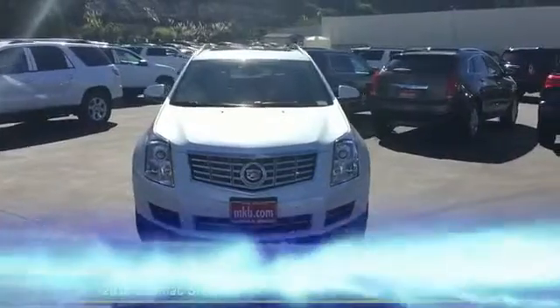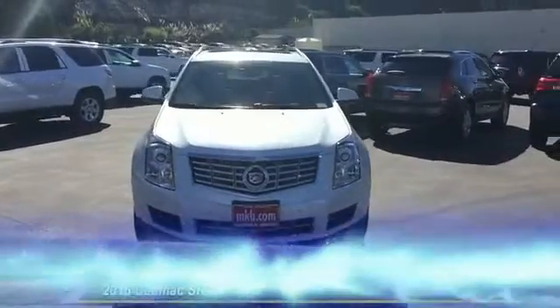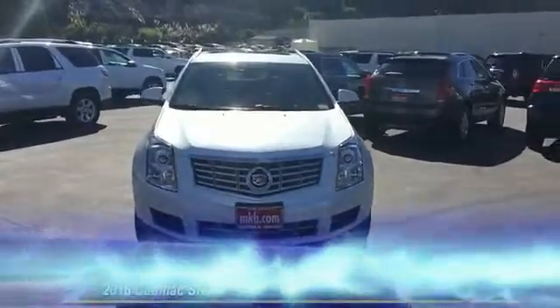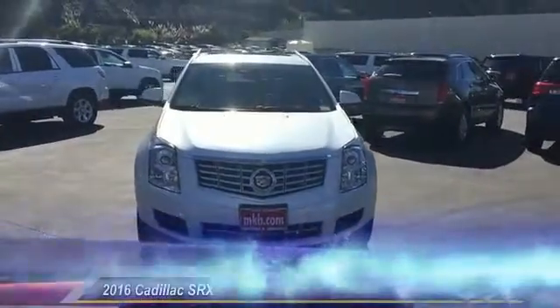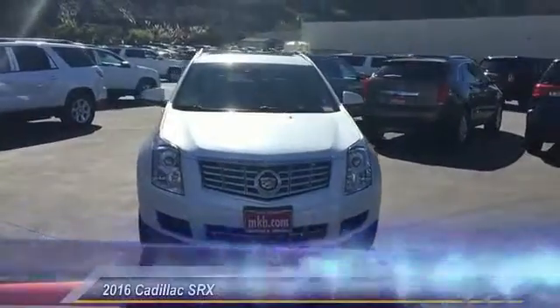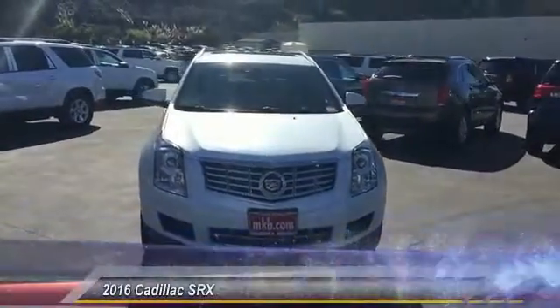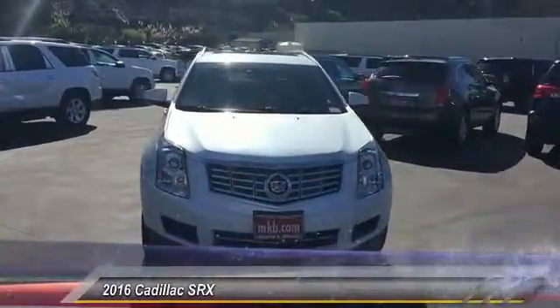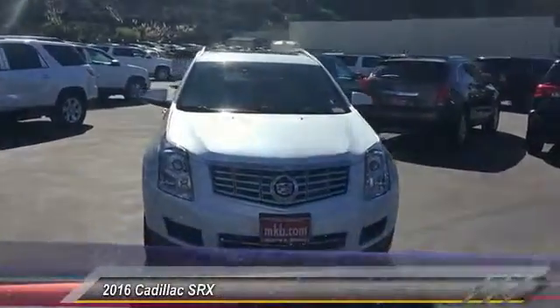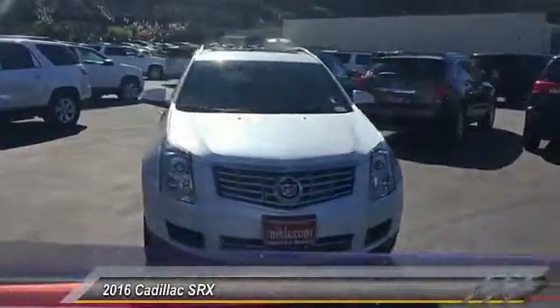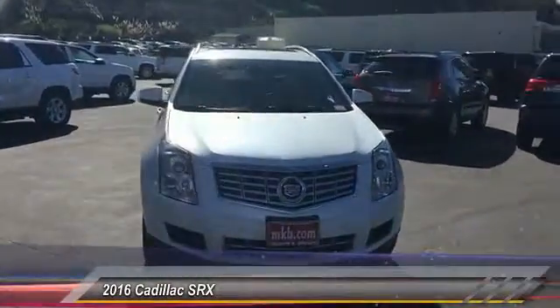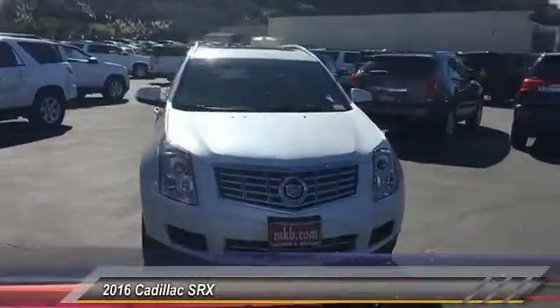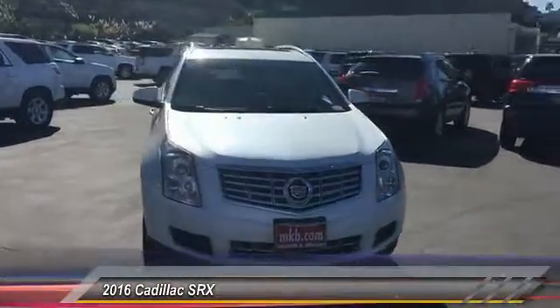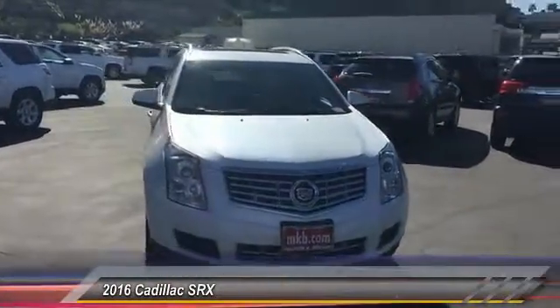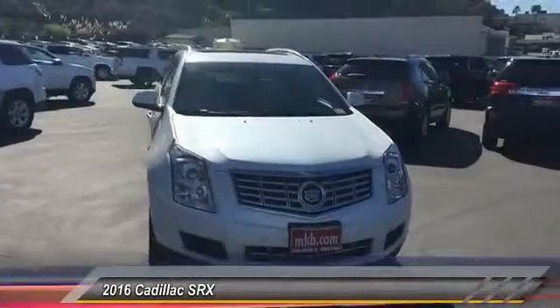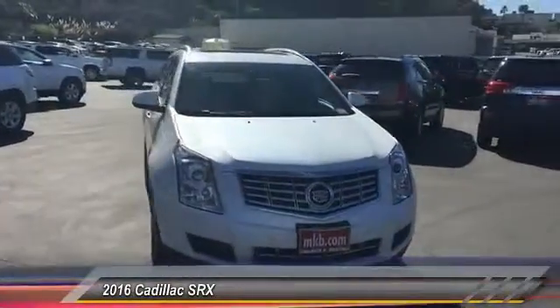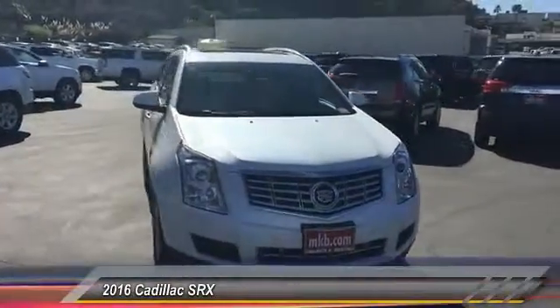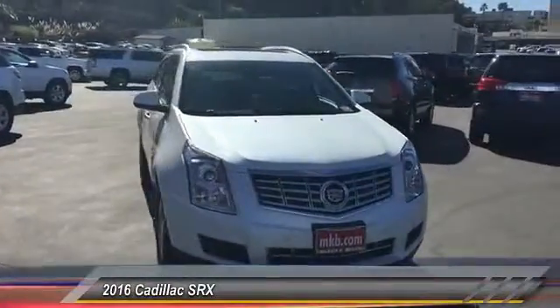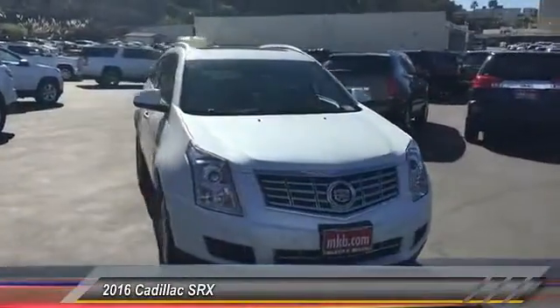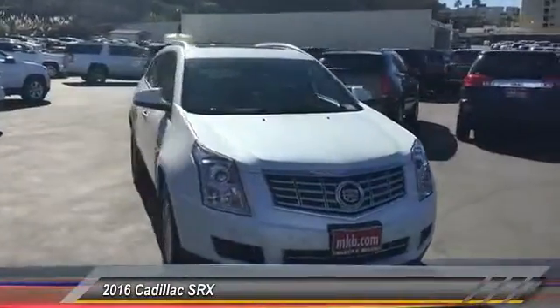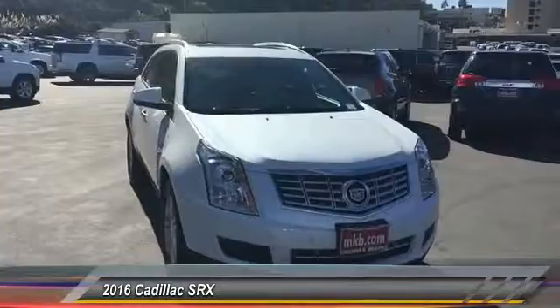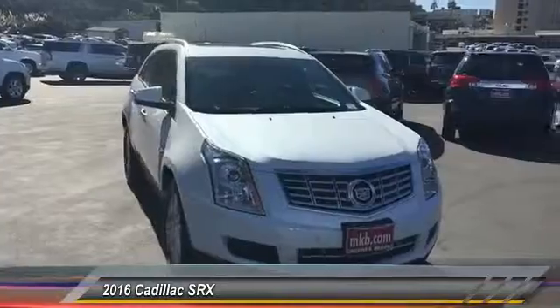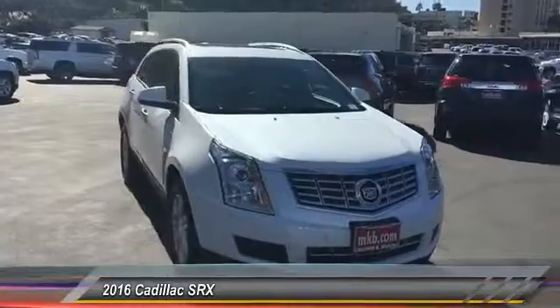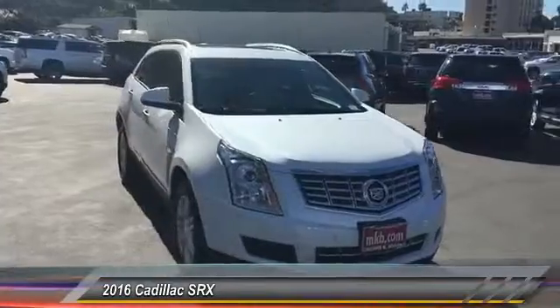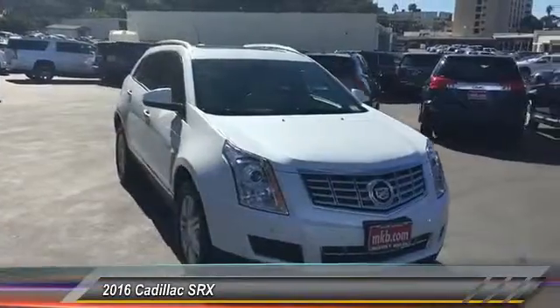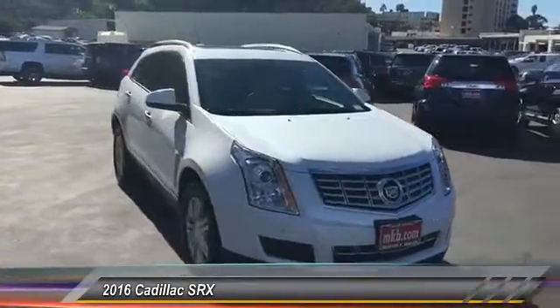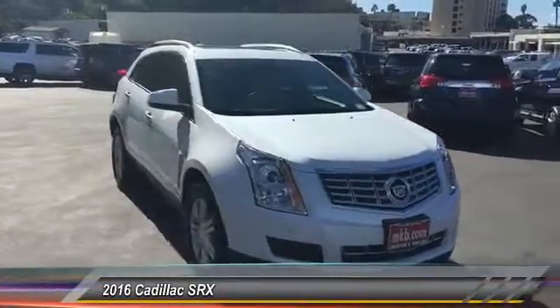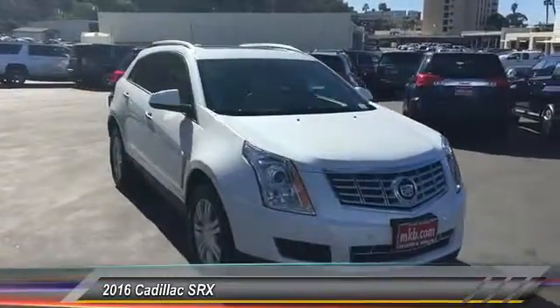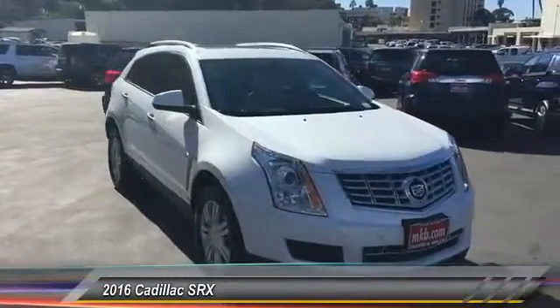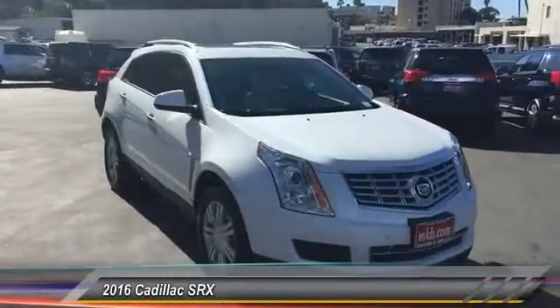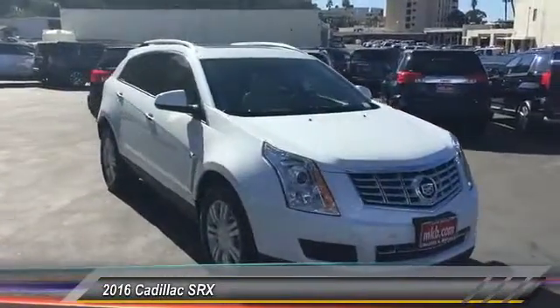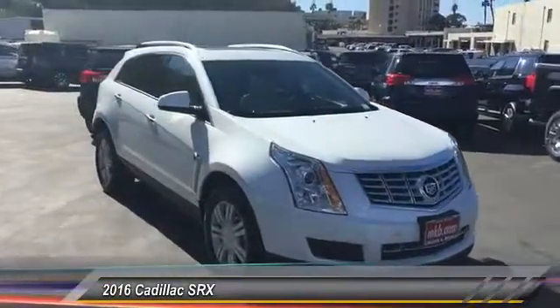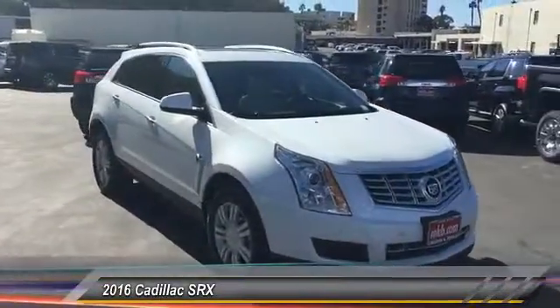2016 SRX. The Cadillac SRX is beautiful from every angle.